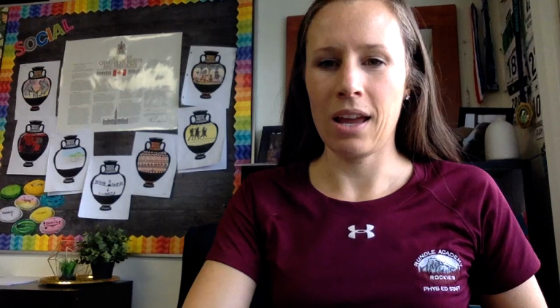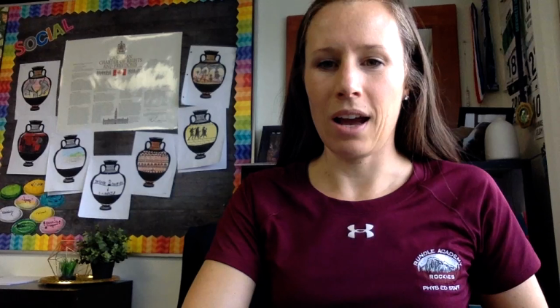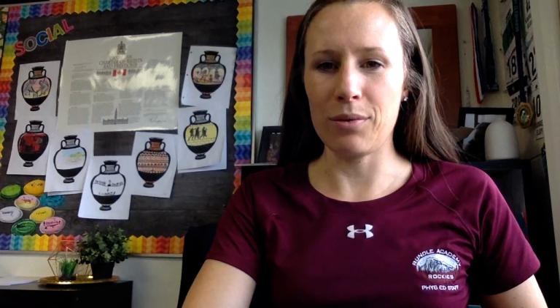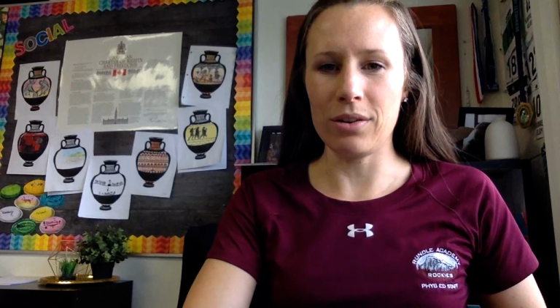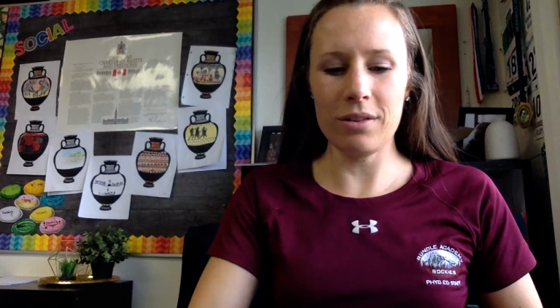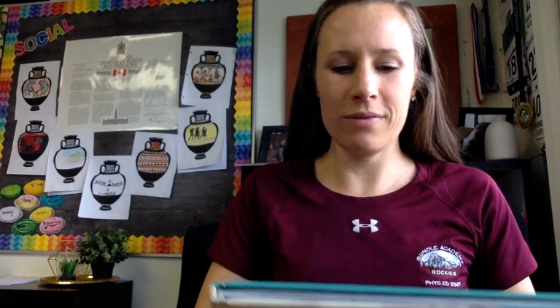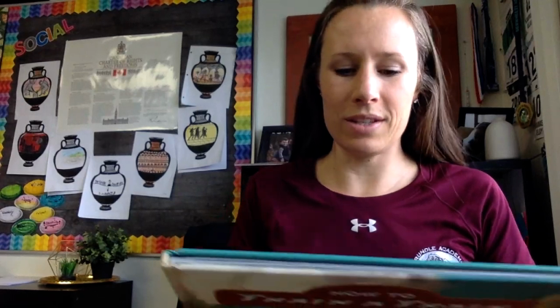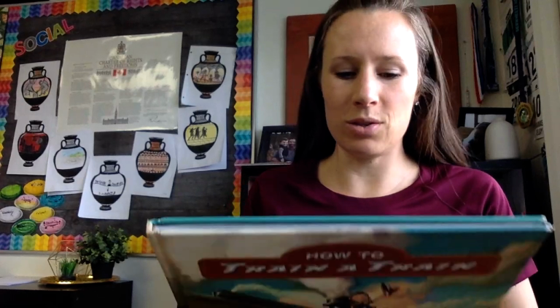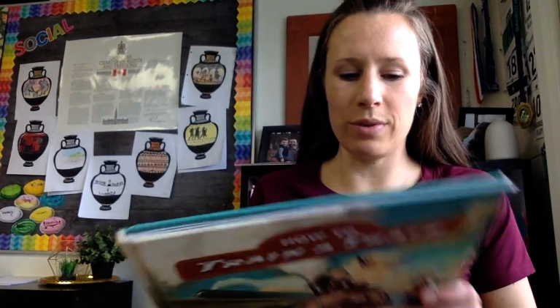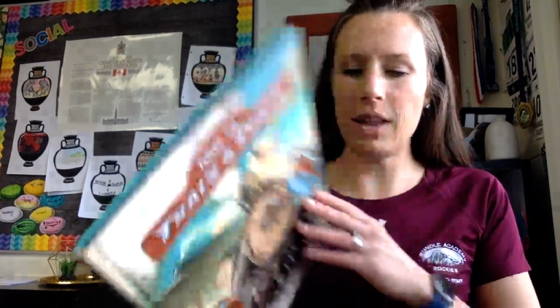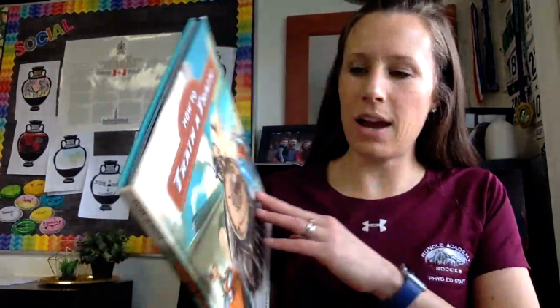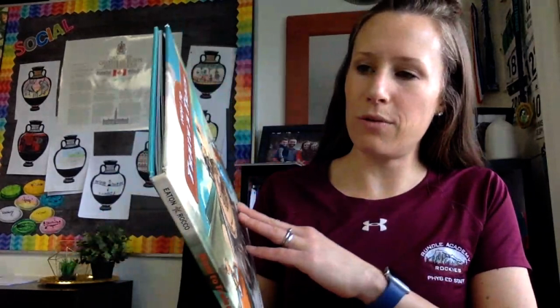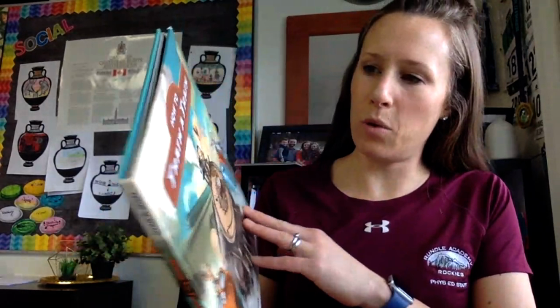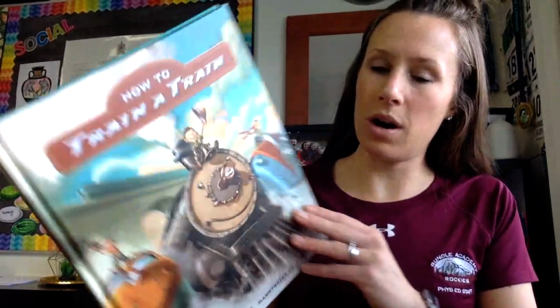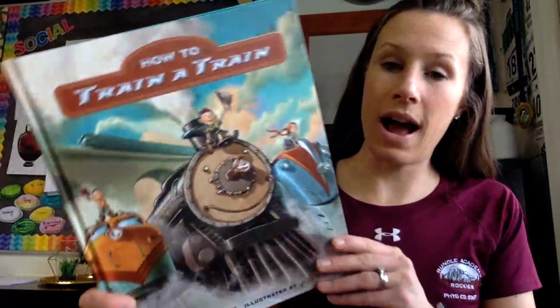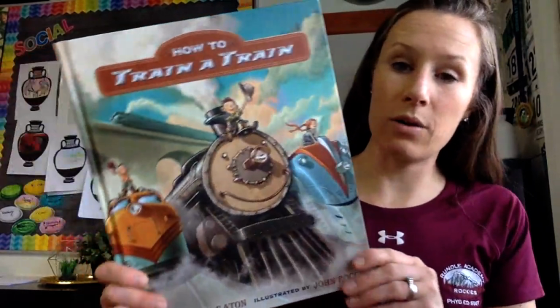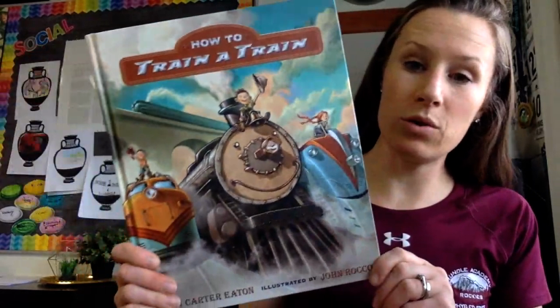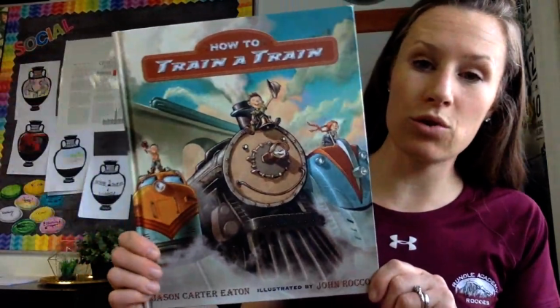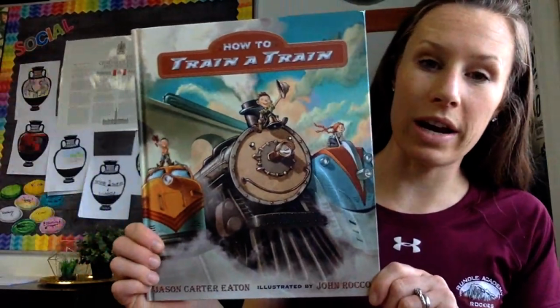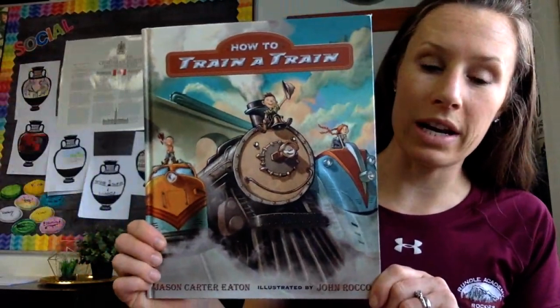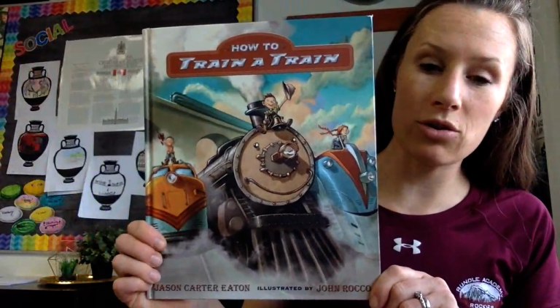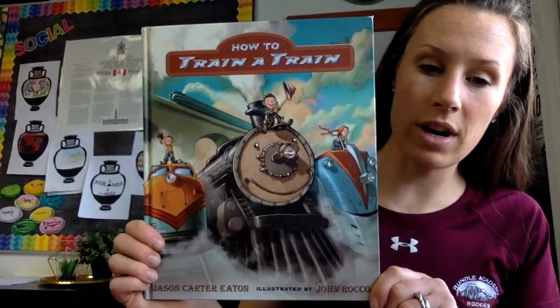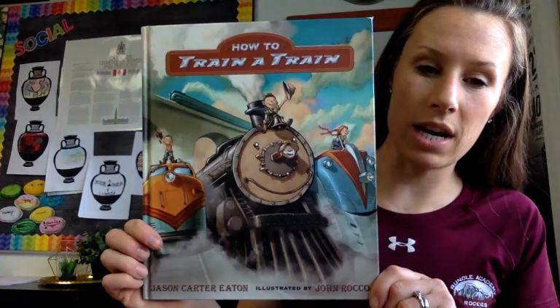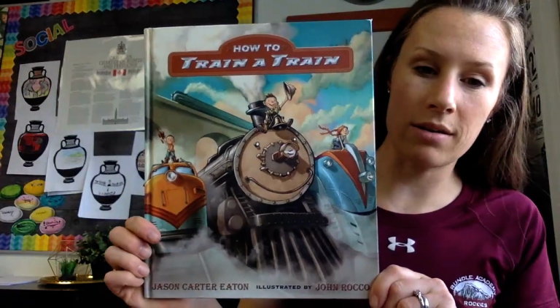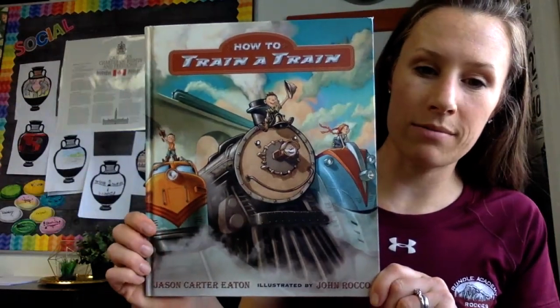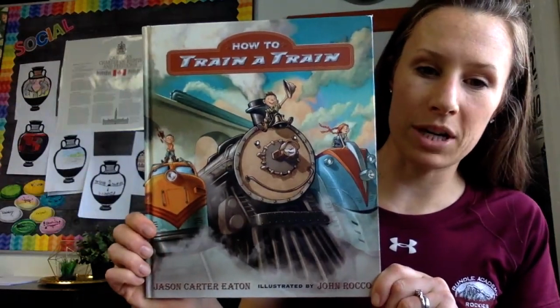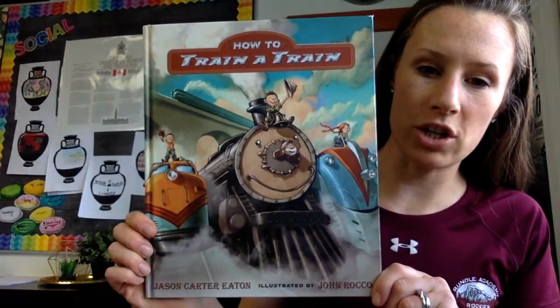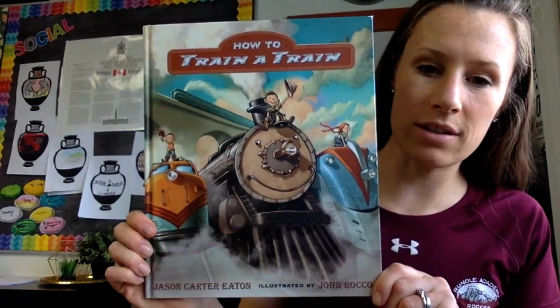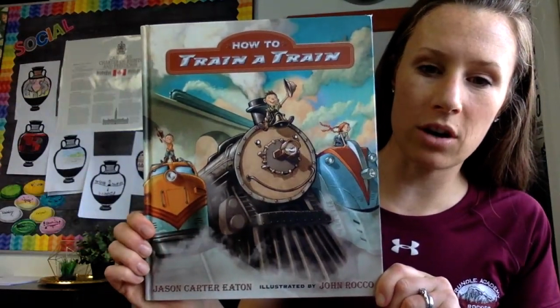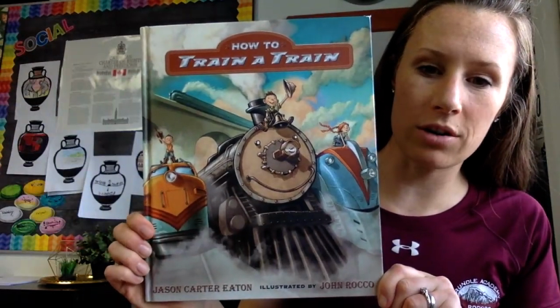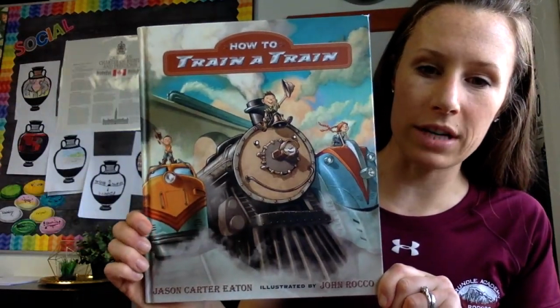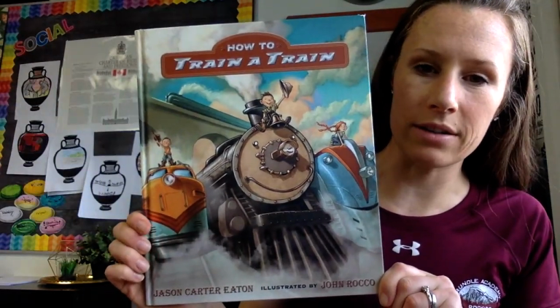Hi, Rundle. This is your read aloud for How to Train a Train by Jason Carter-Eaton.